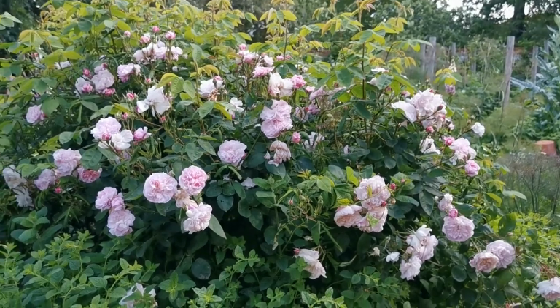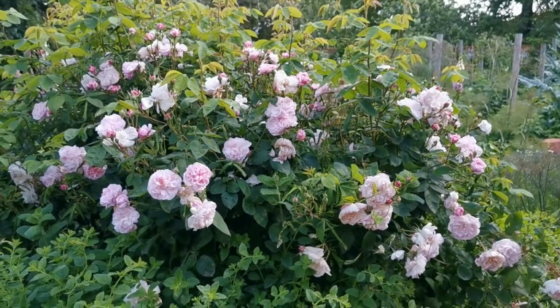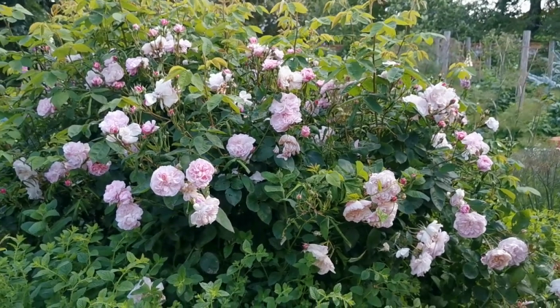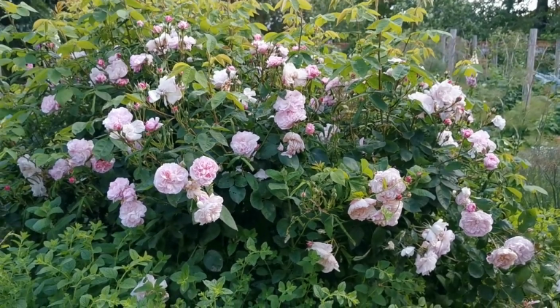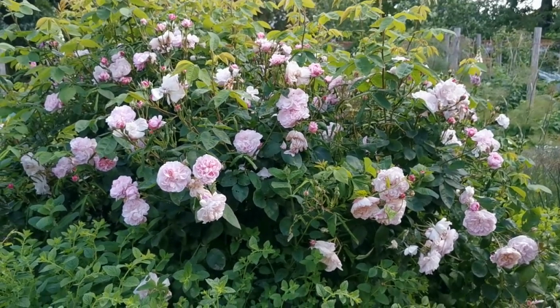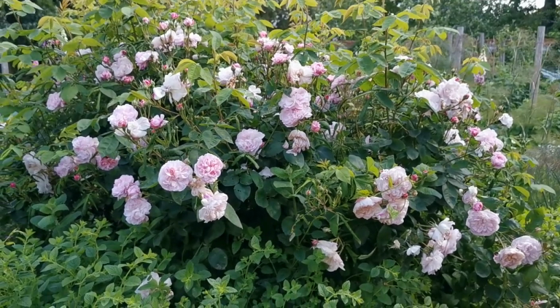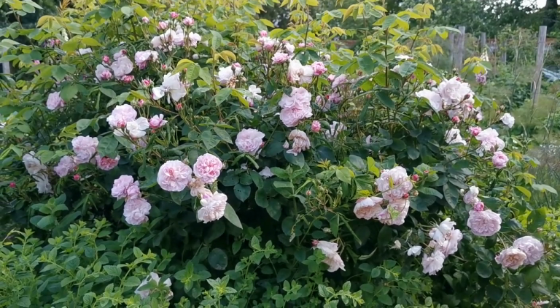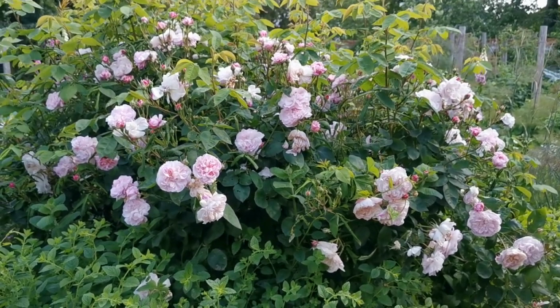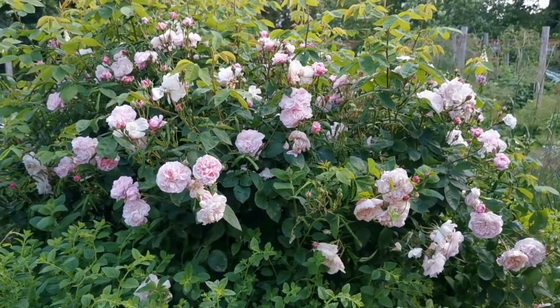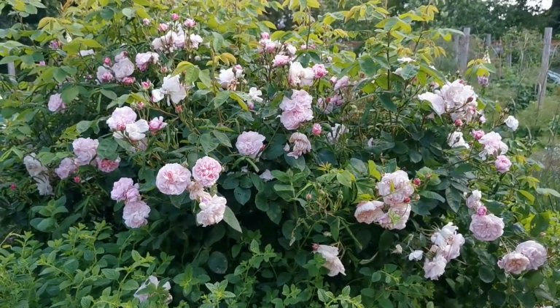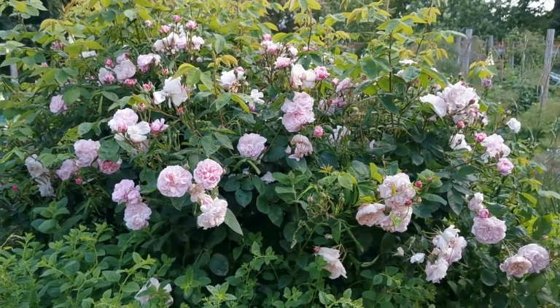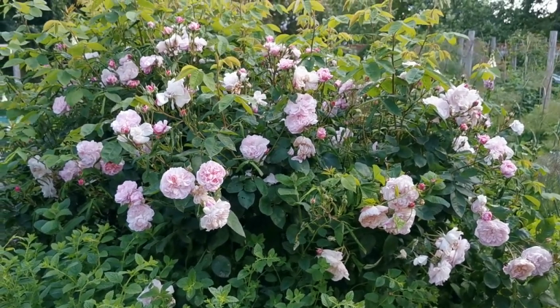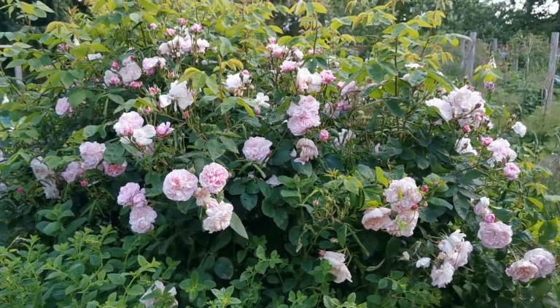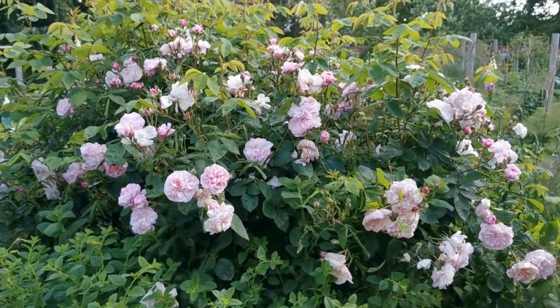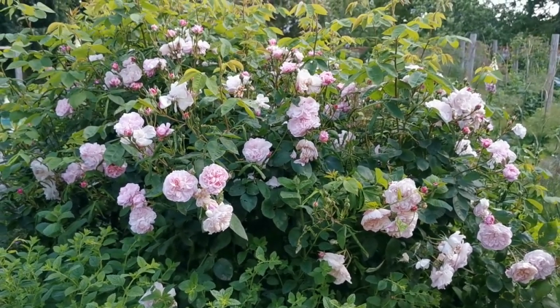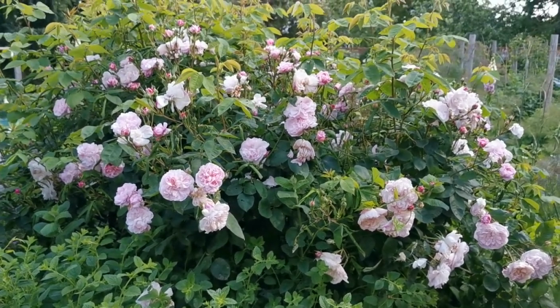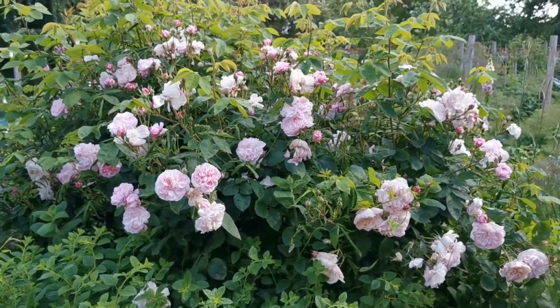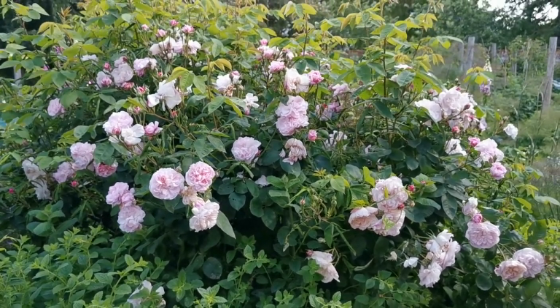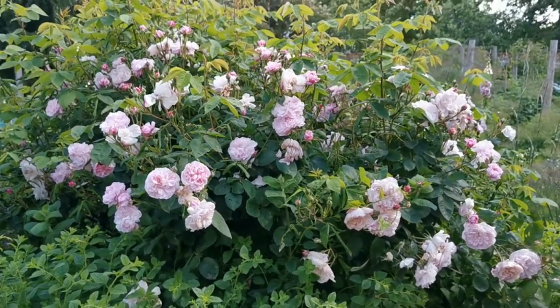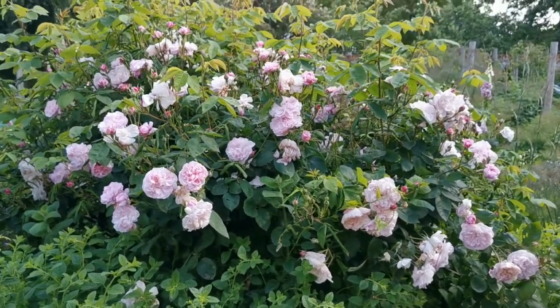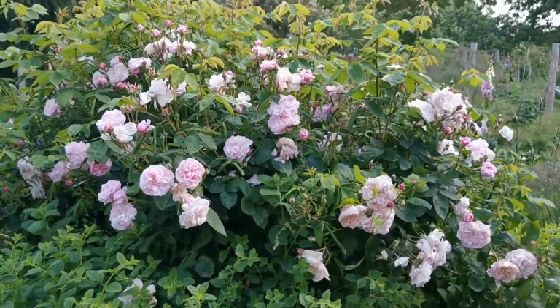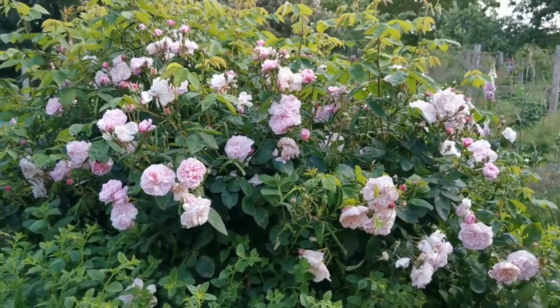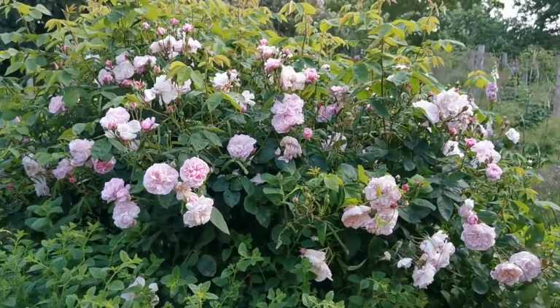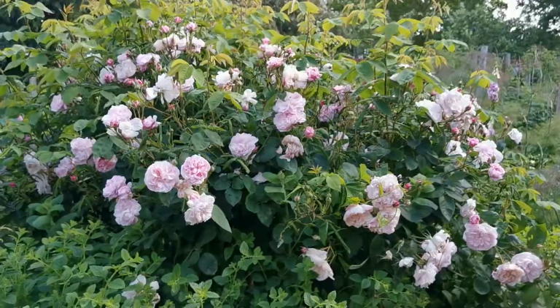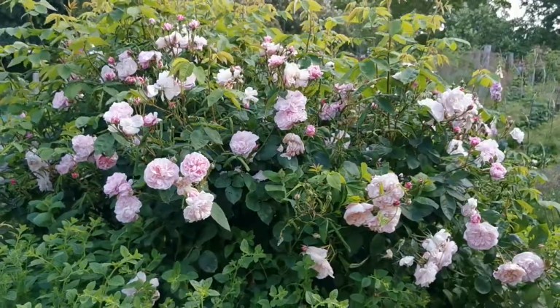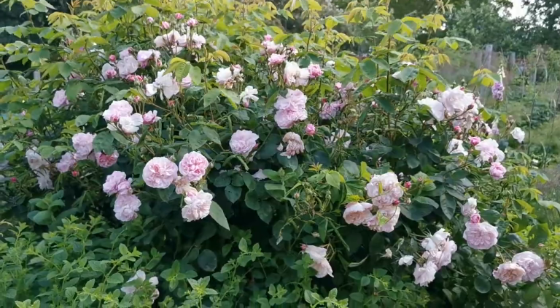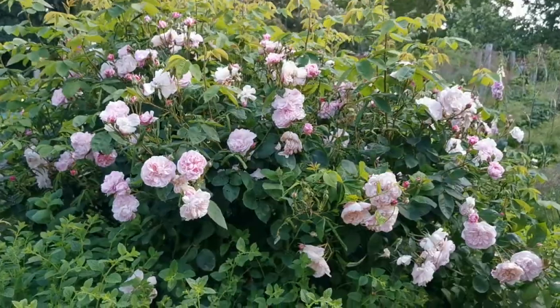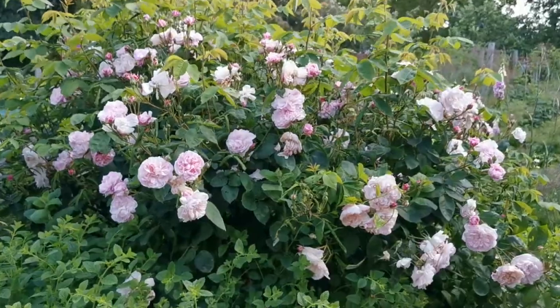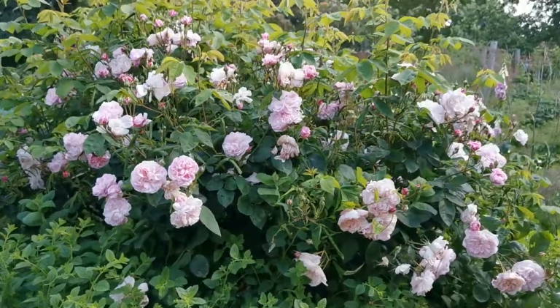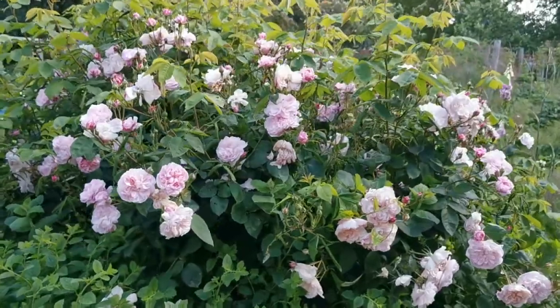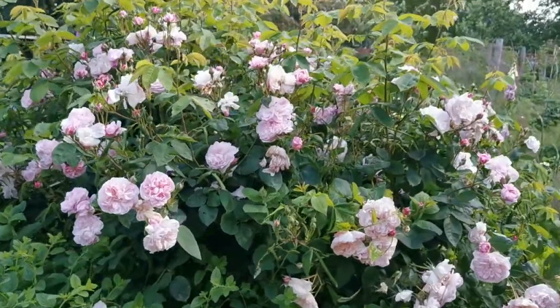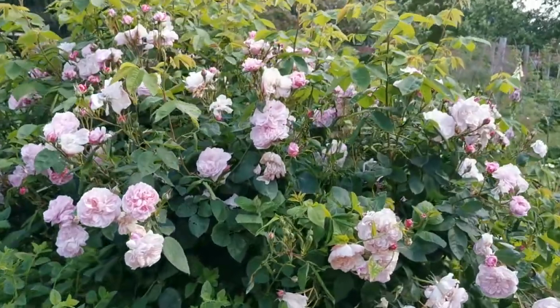This is one of my favourite old shrub roses that we've got growing in the back vegetable garden on the farm.